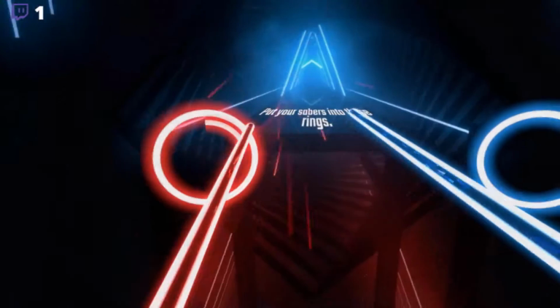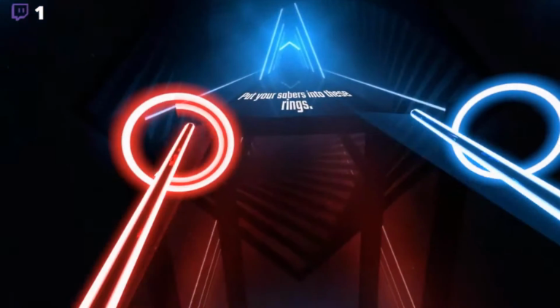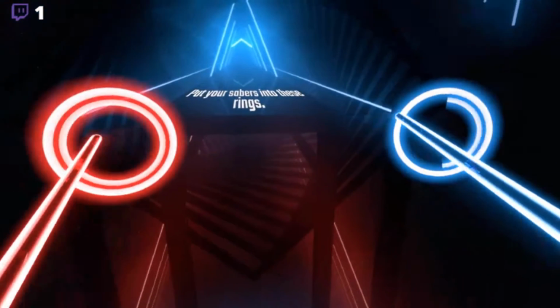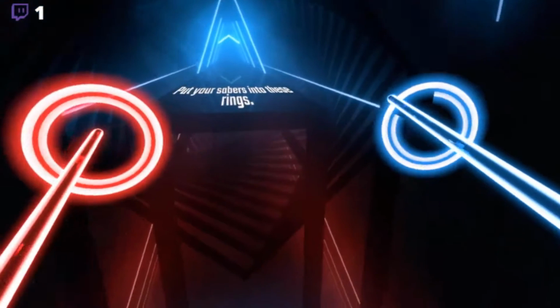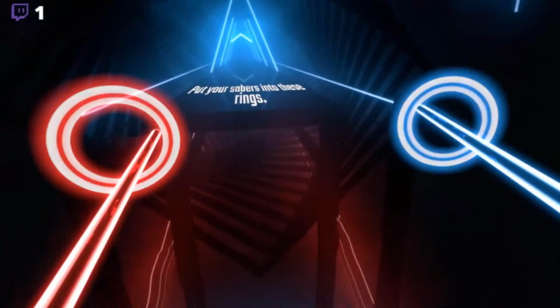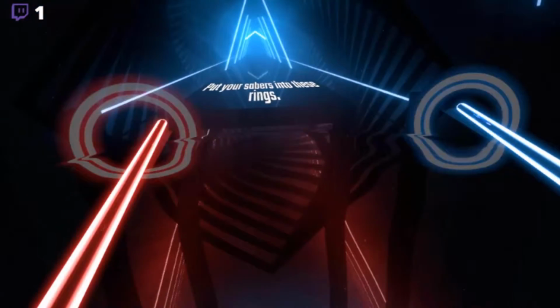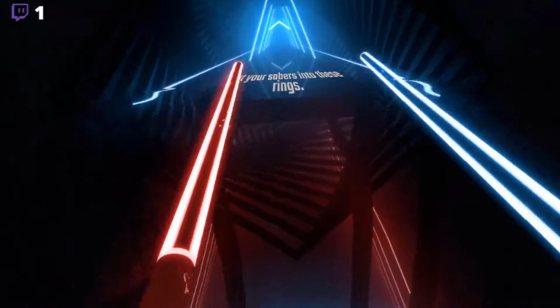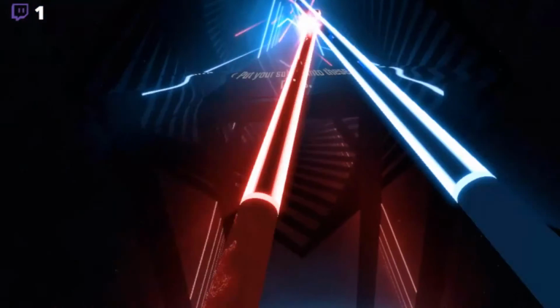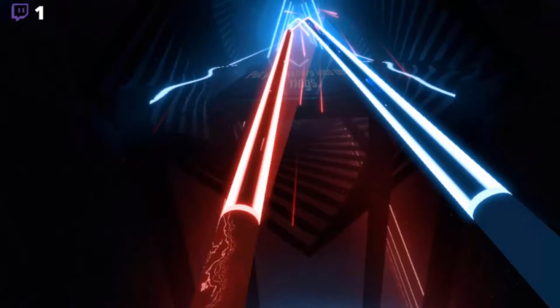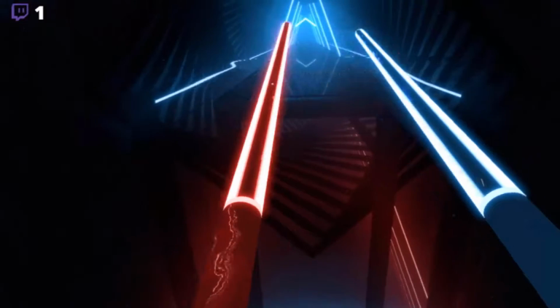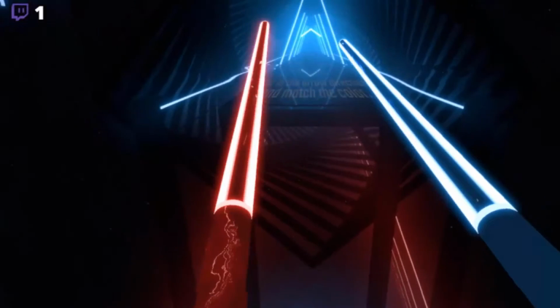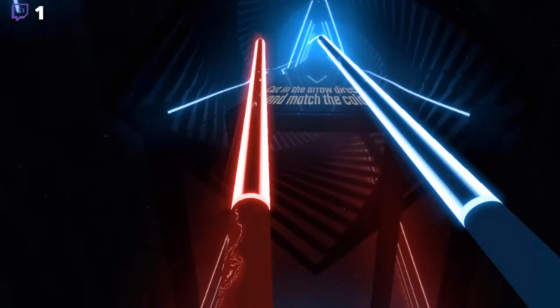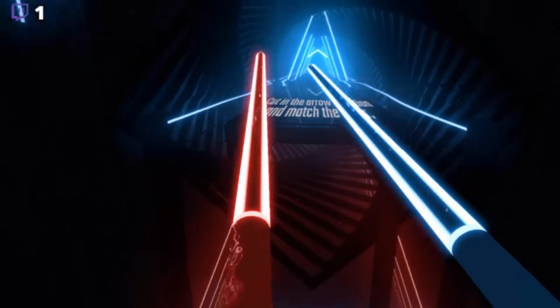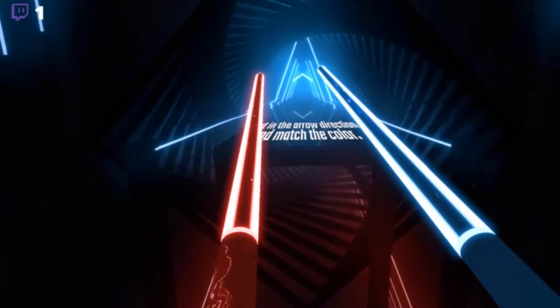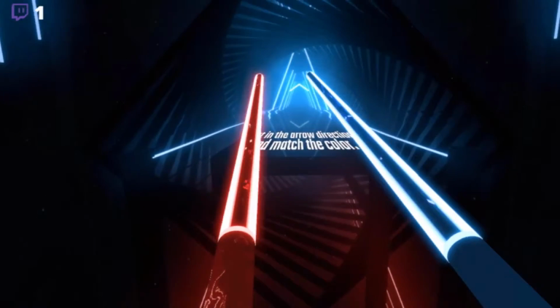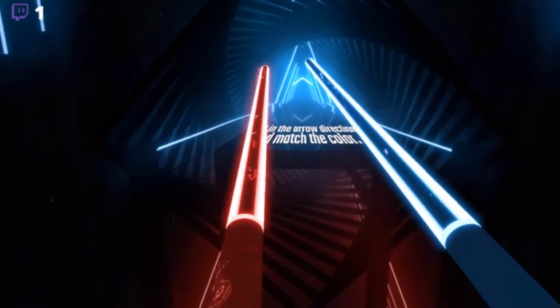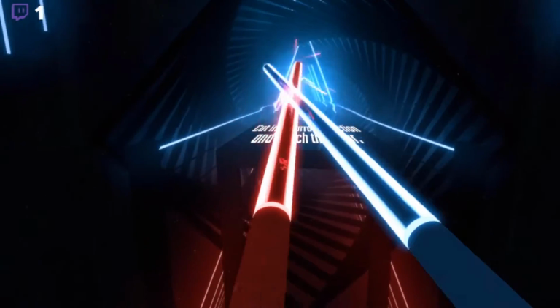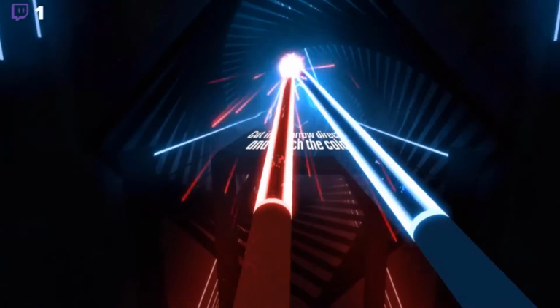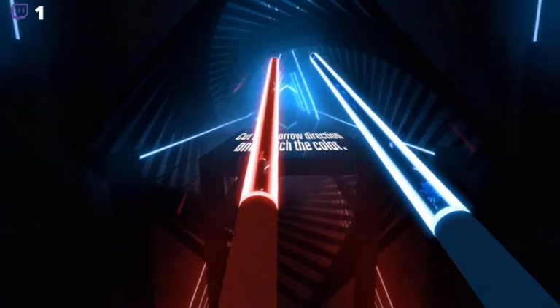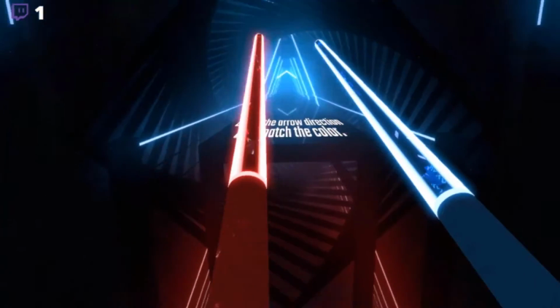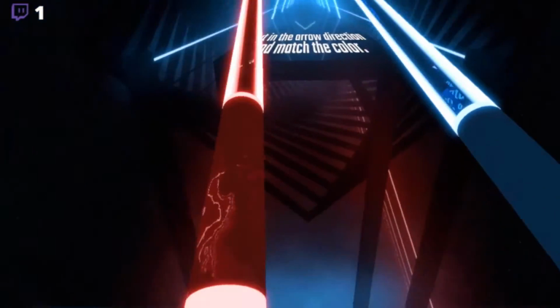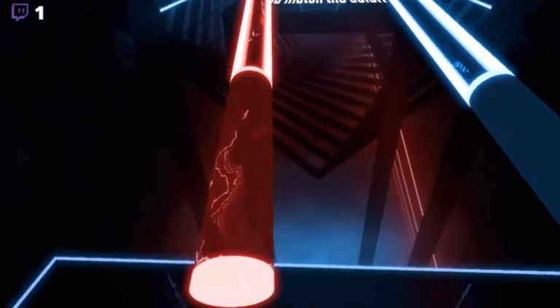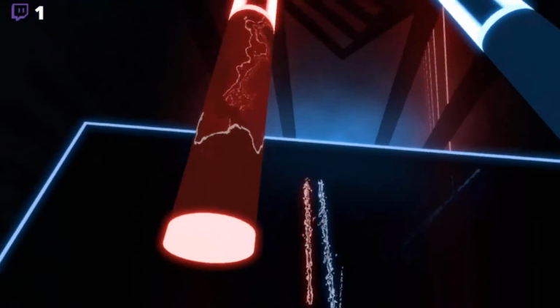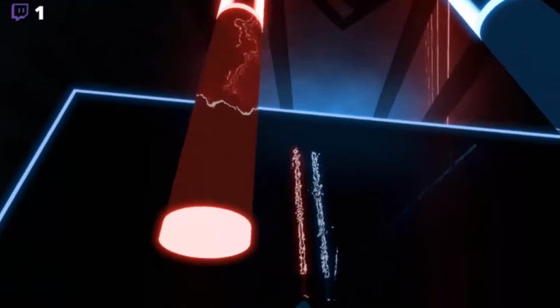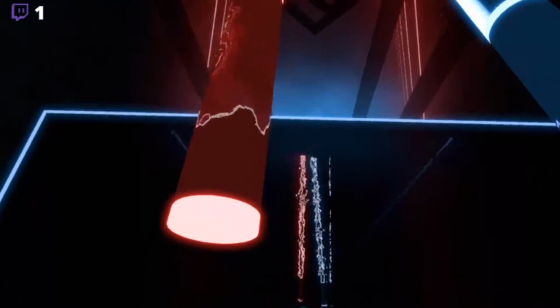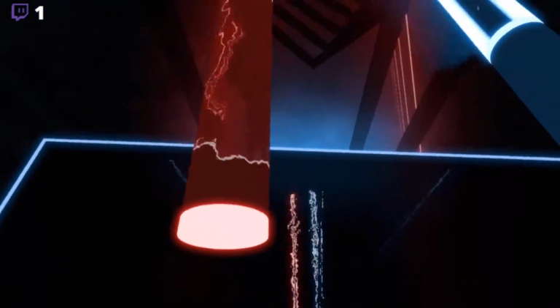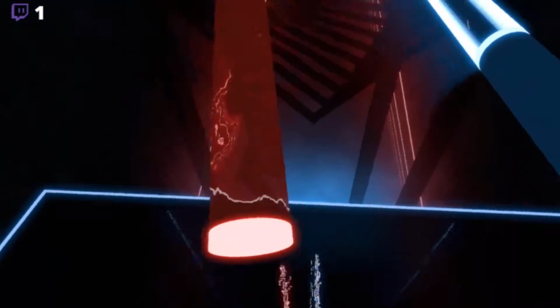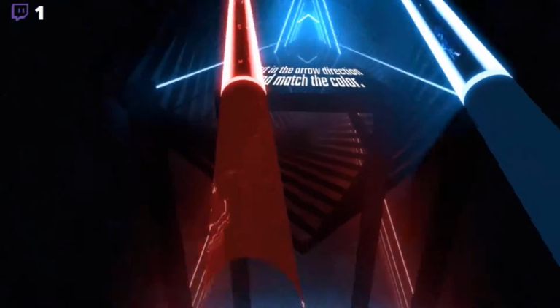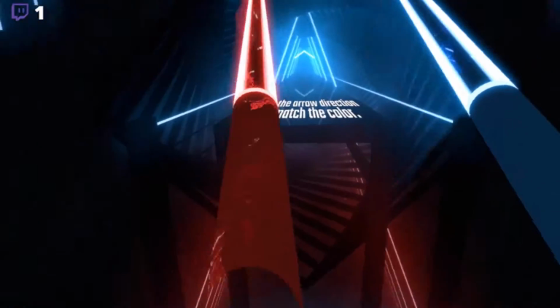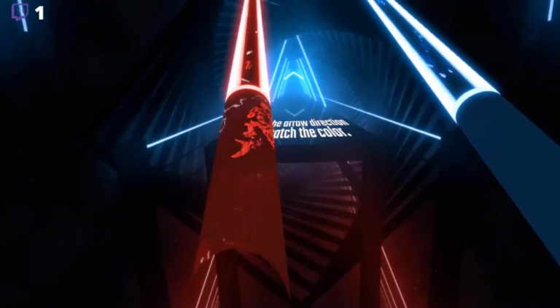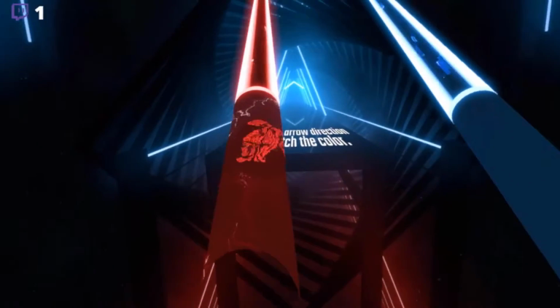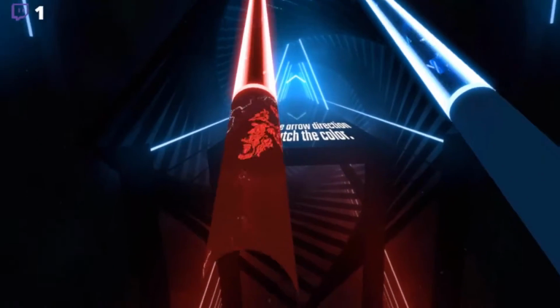Welcome to Beat Saber. Stand in the center and put the sabers into these rings to start.